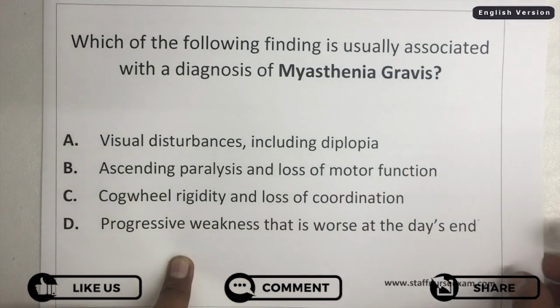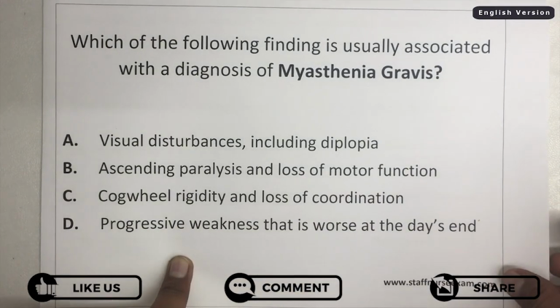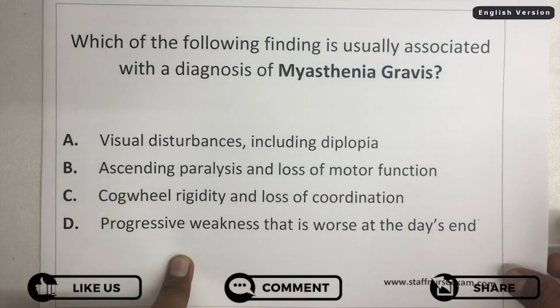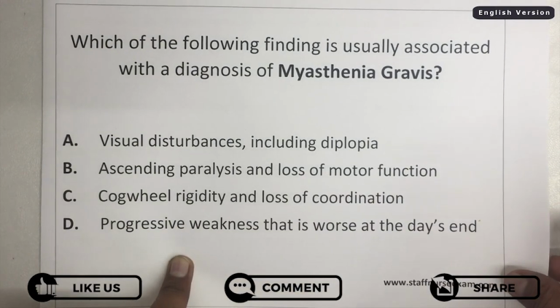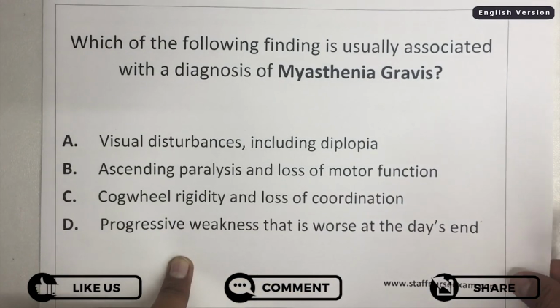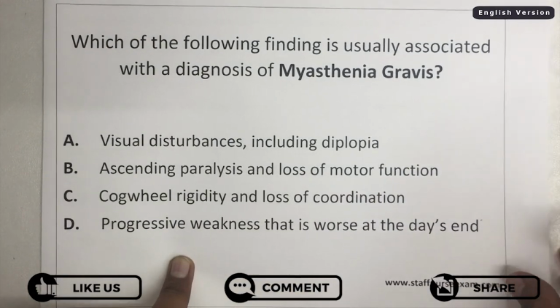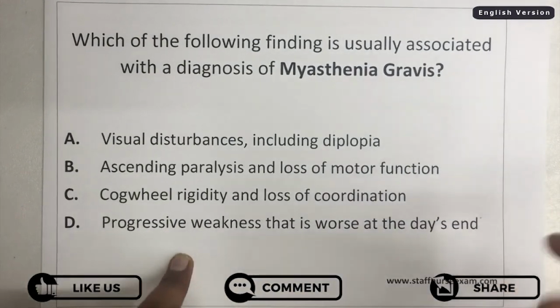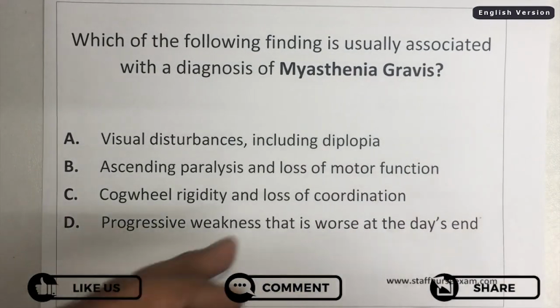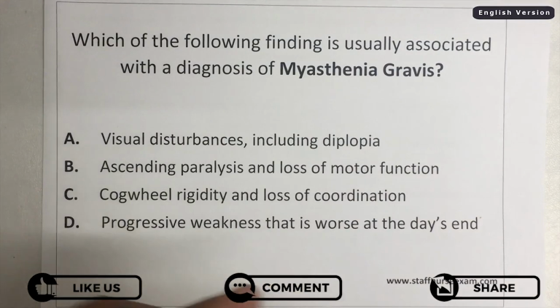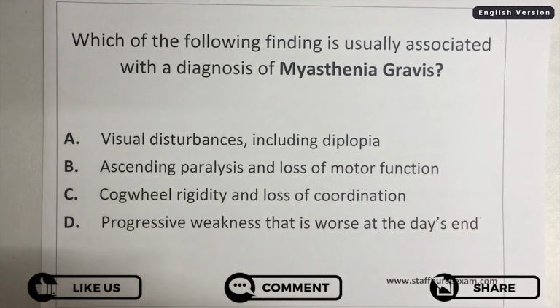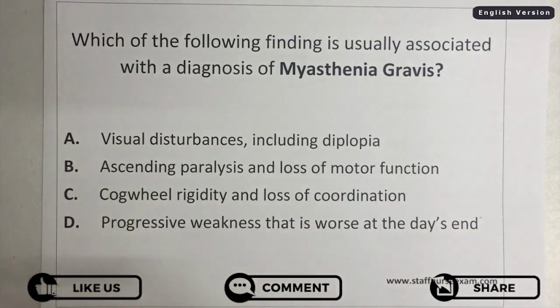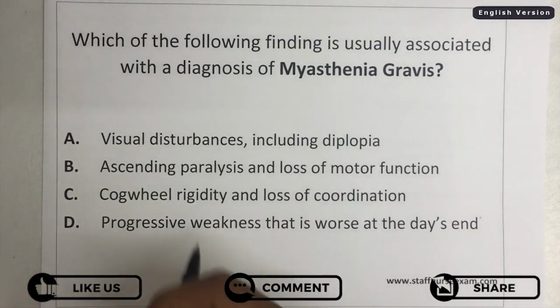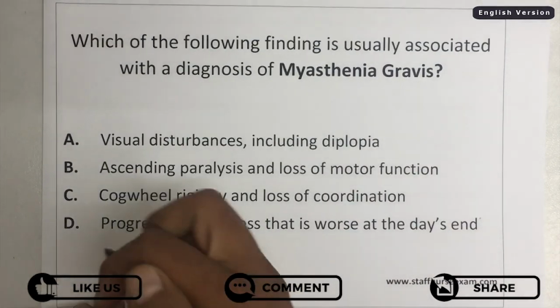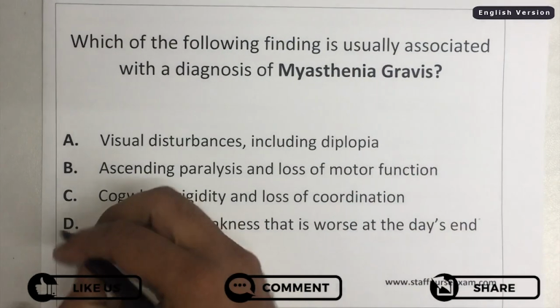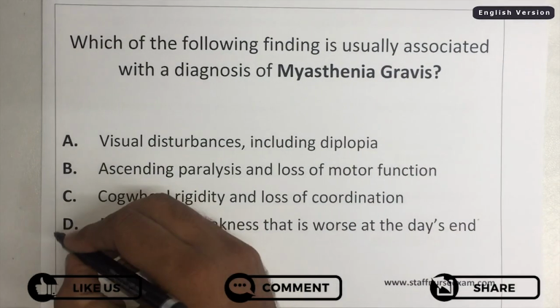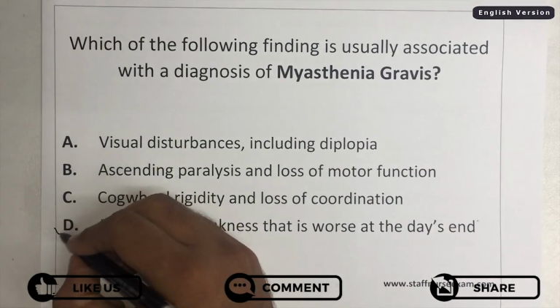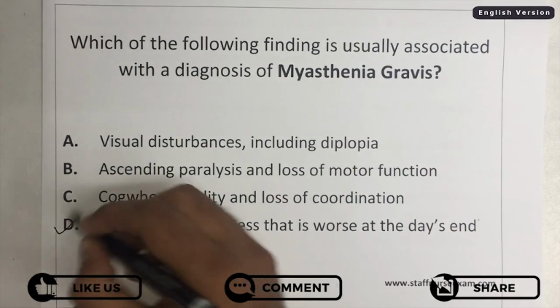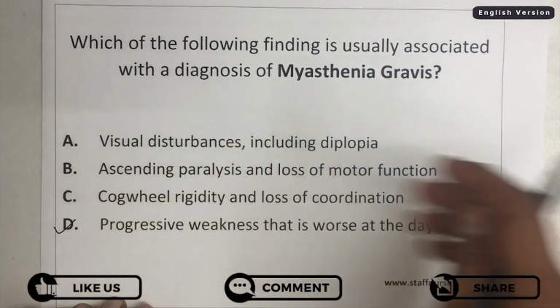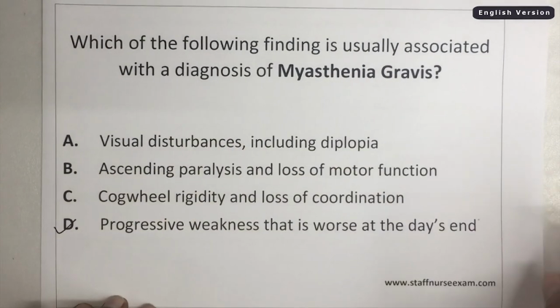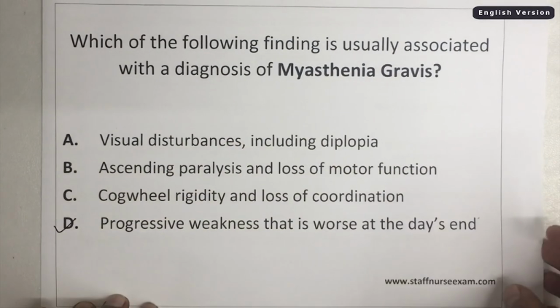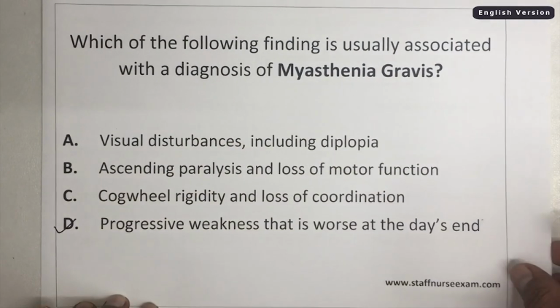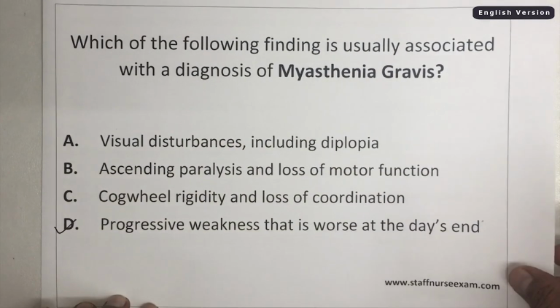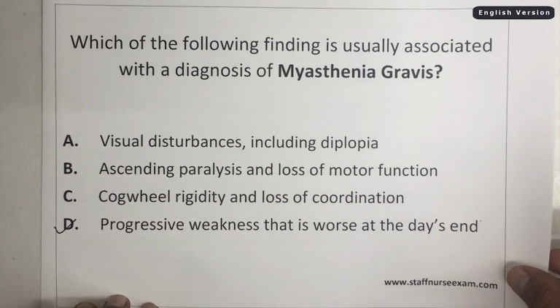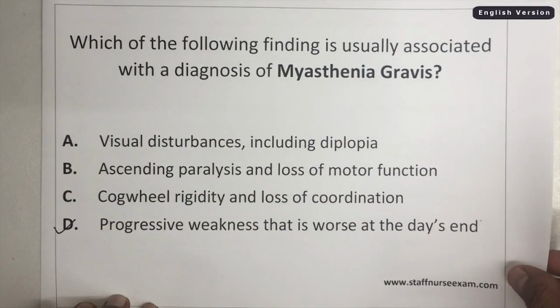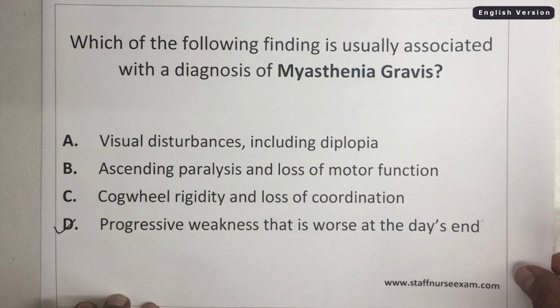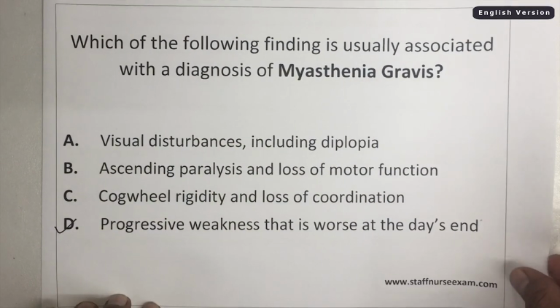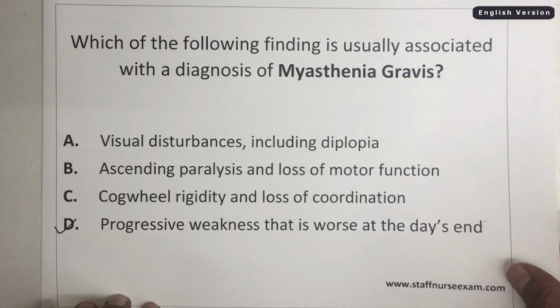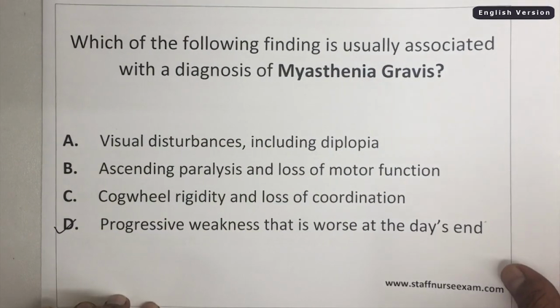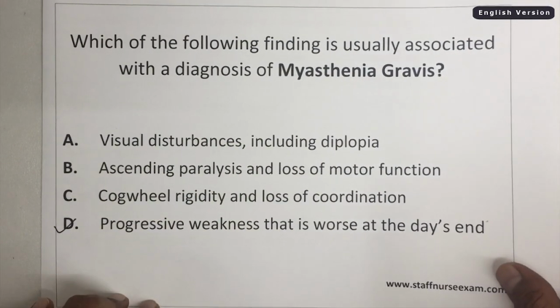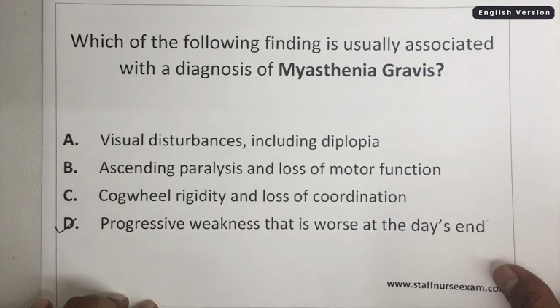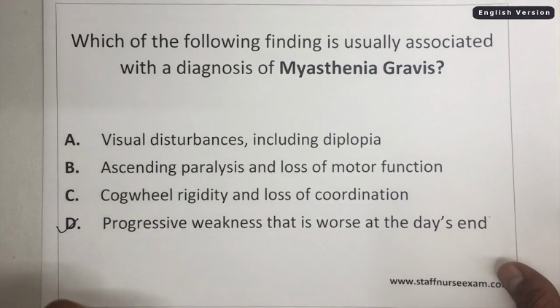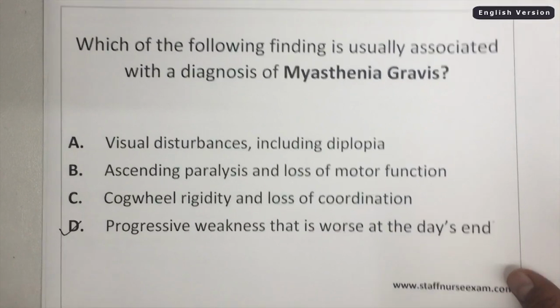The correct answer is D: progressive weakness that is worse at the day's end.